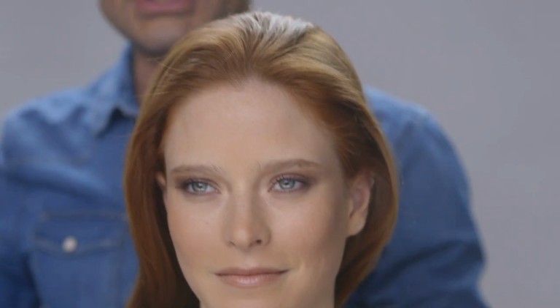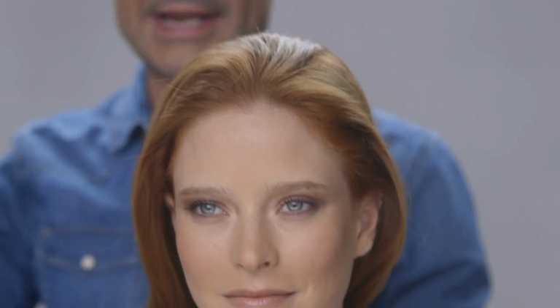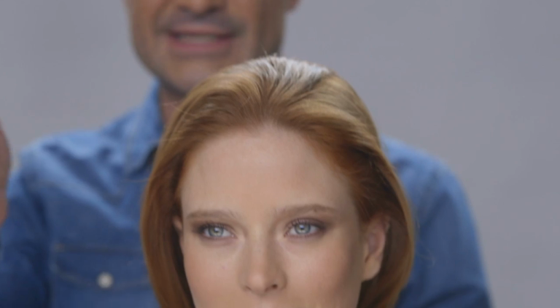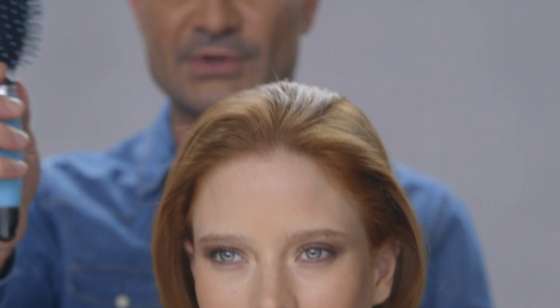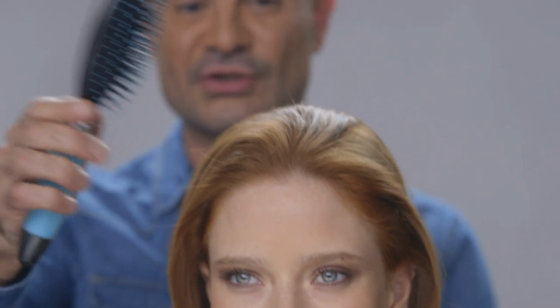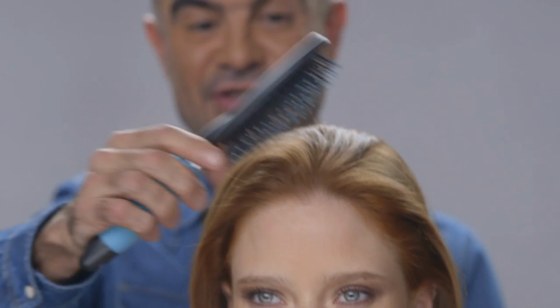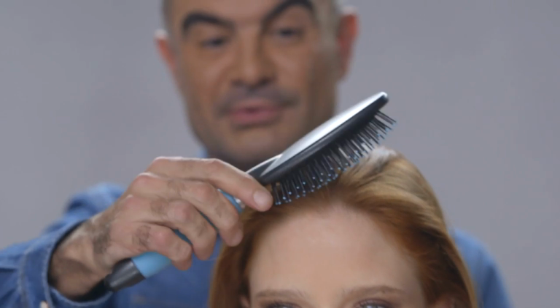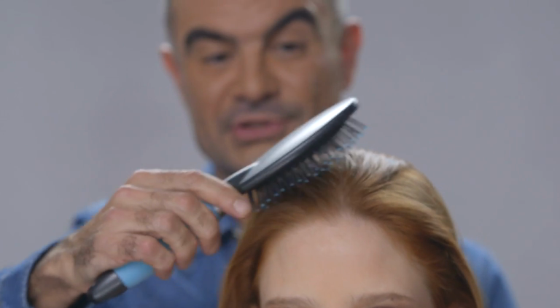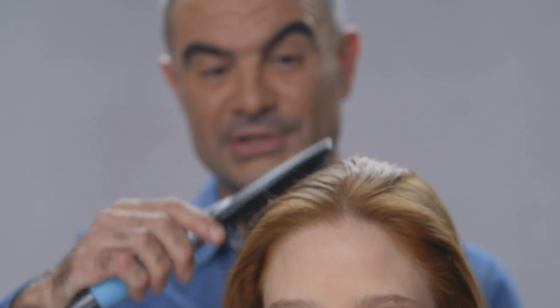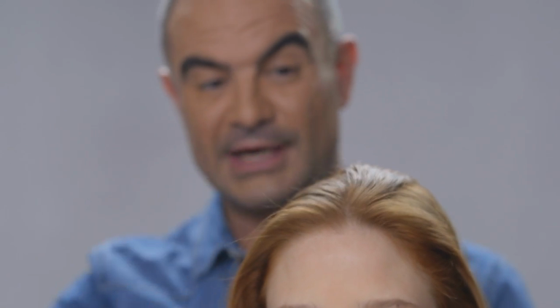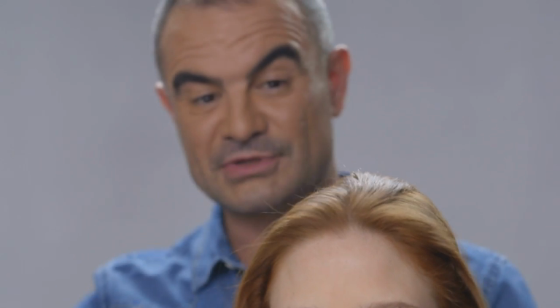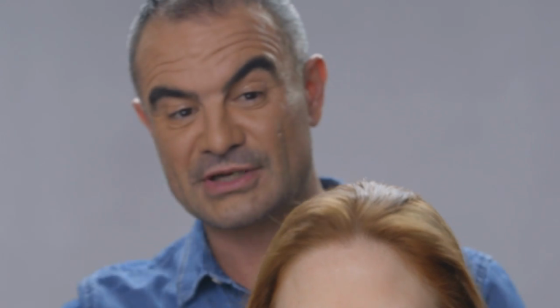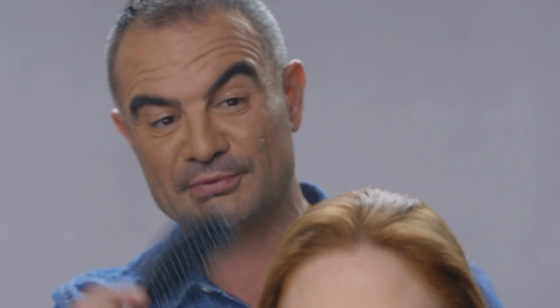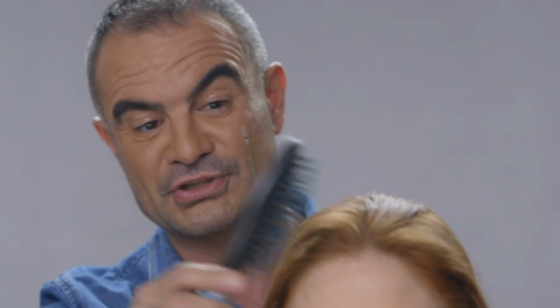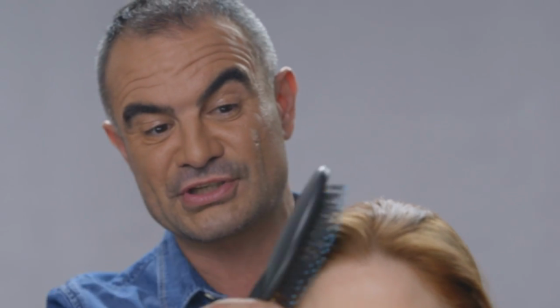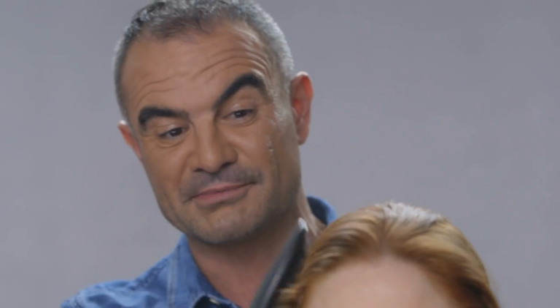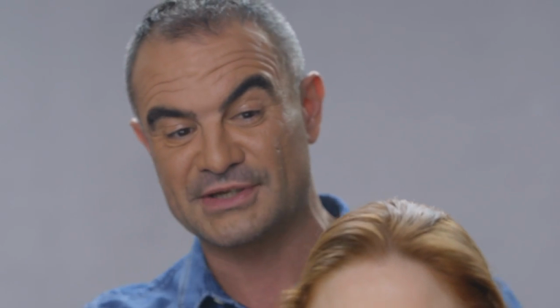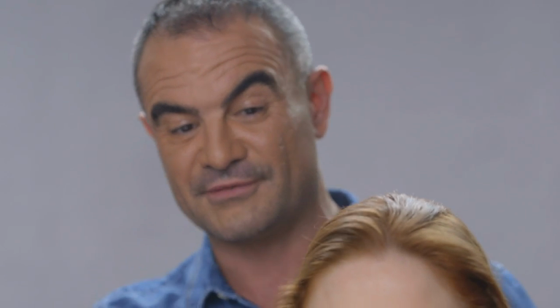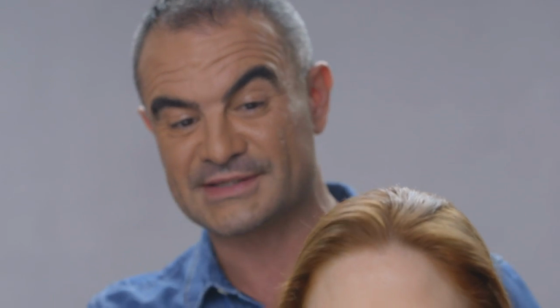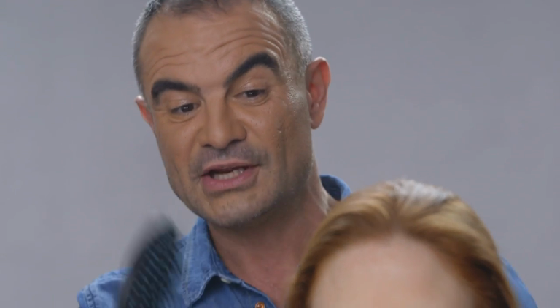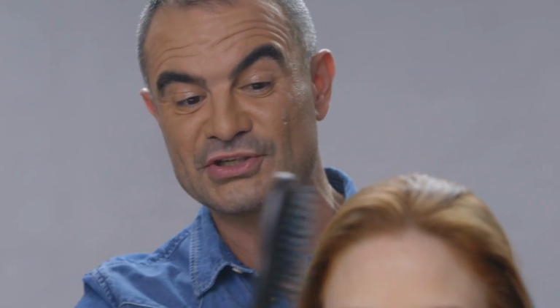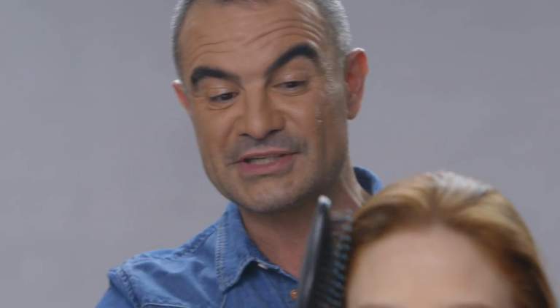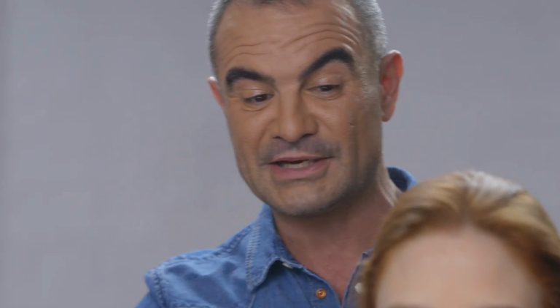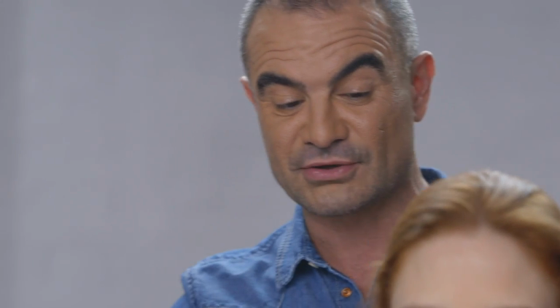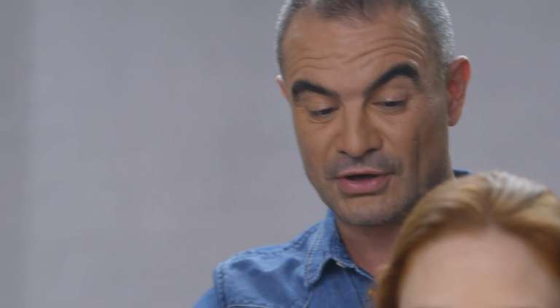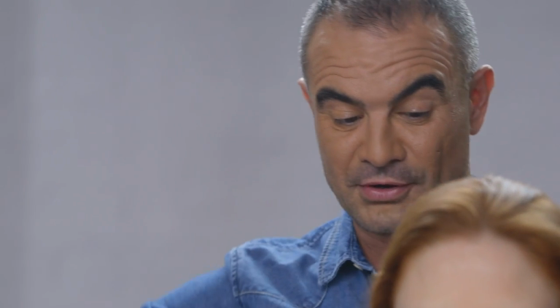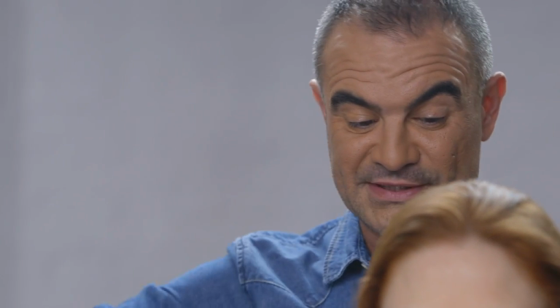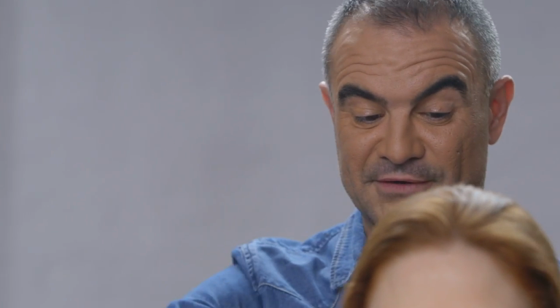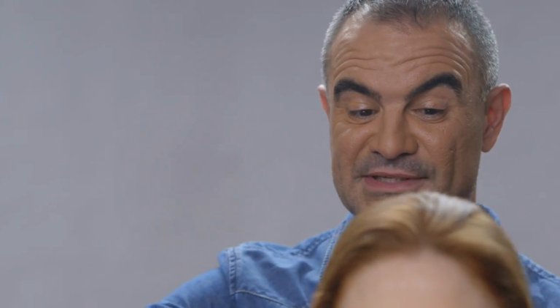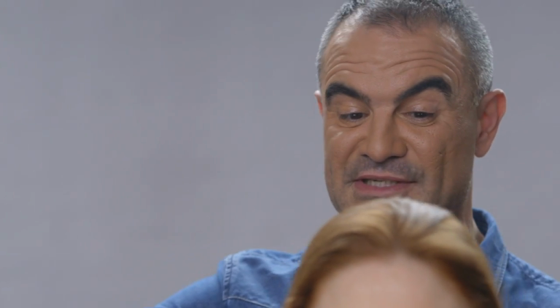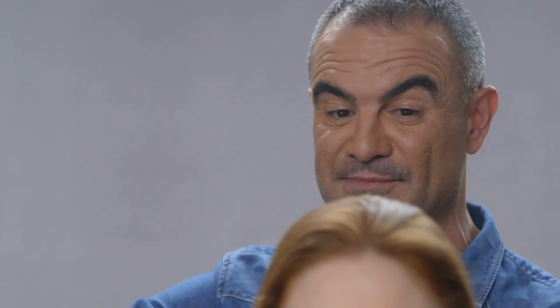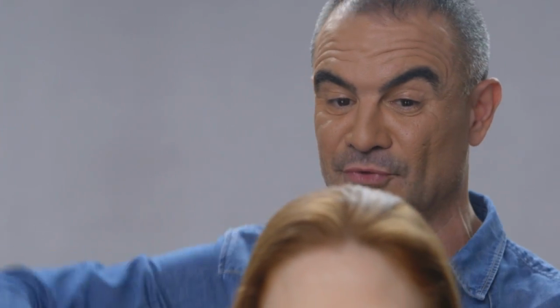And then gently with a cushion brush, I'm just going to brush the top surface, just to make sure that all the surface is smooth.